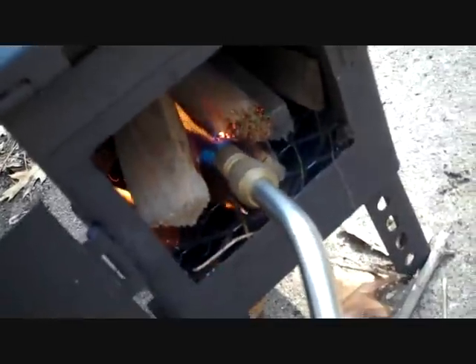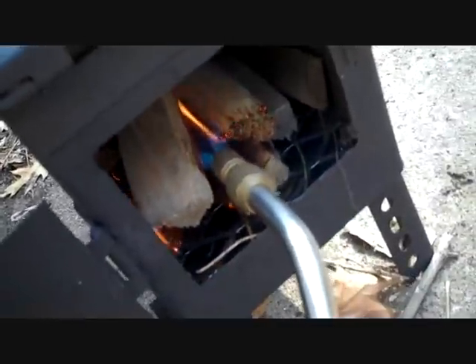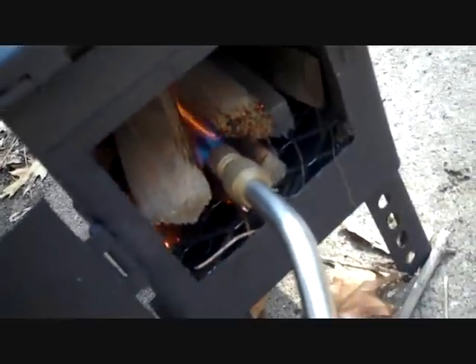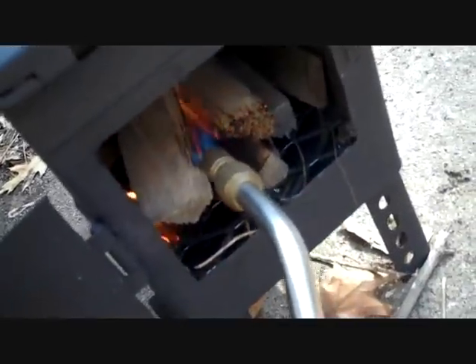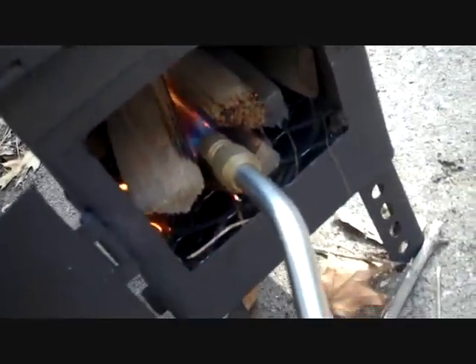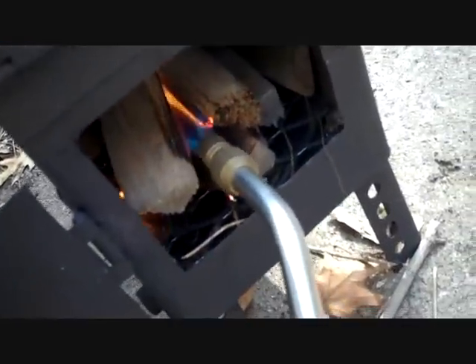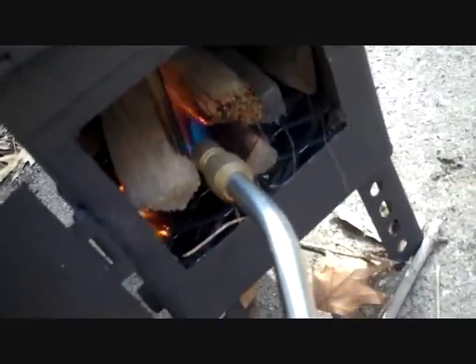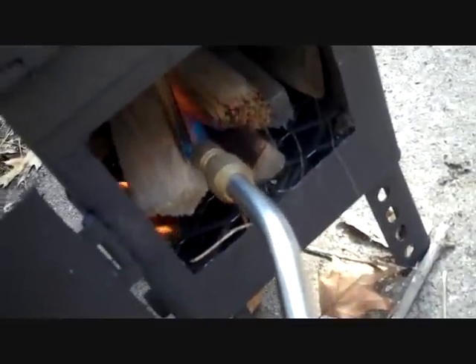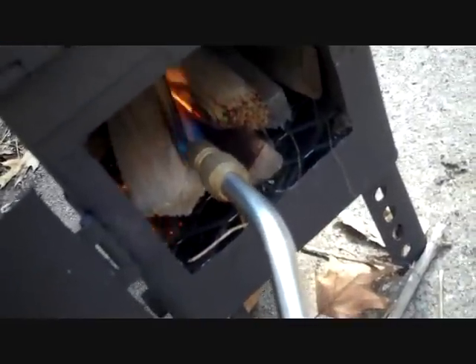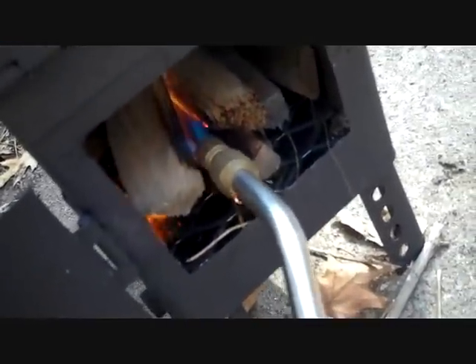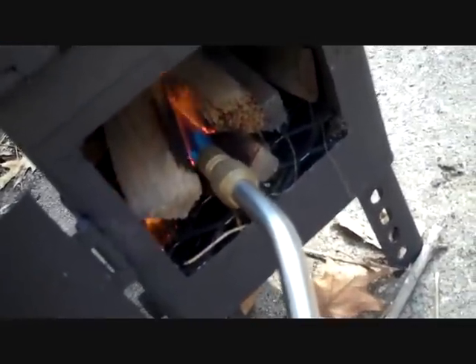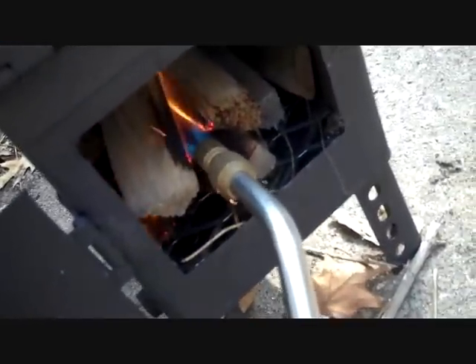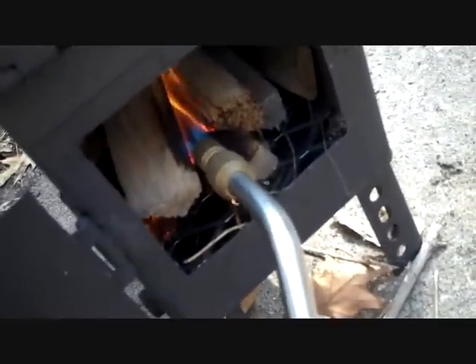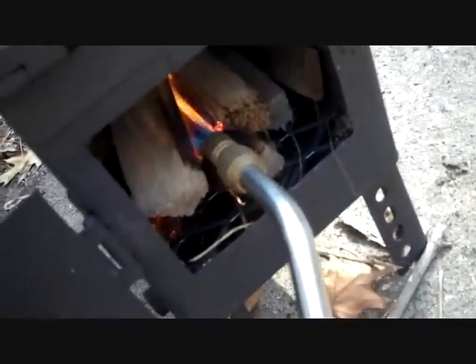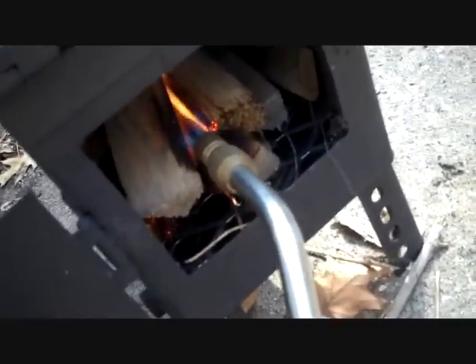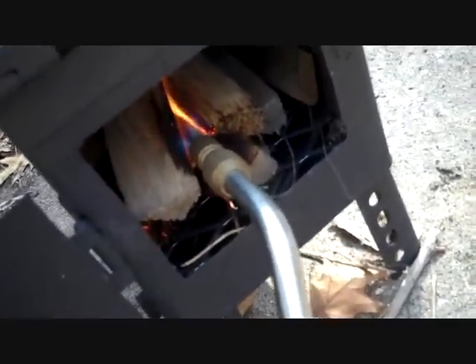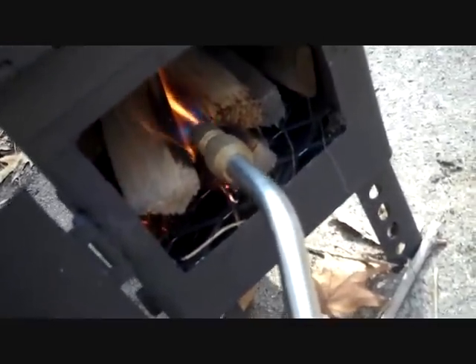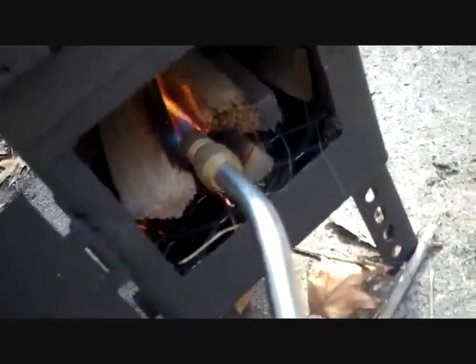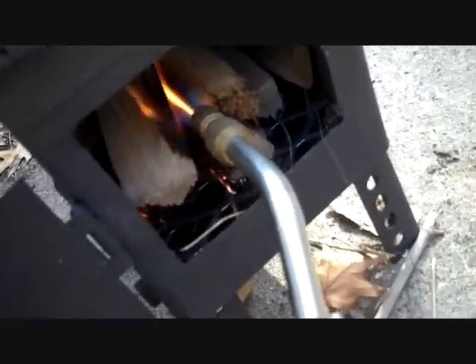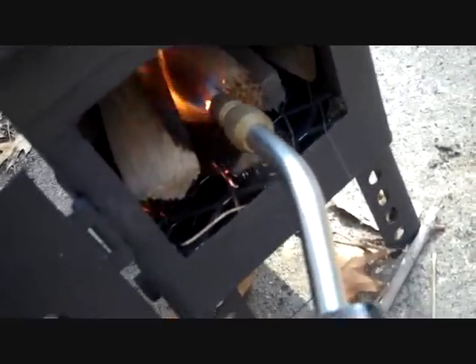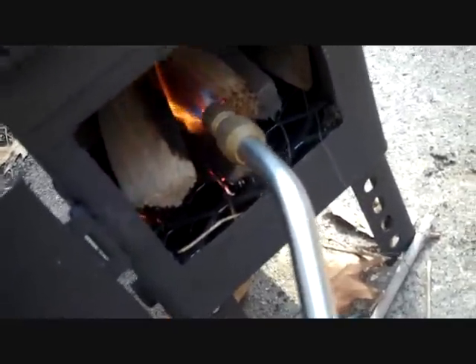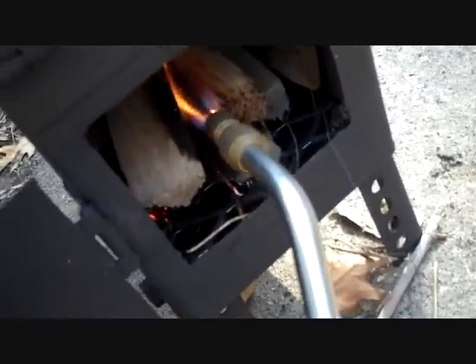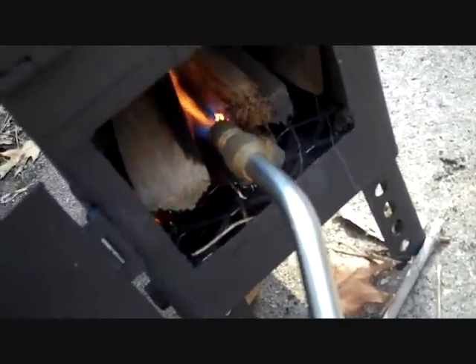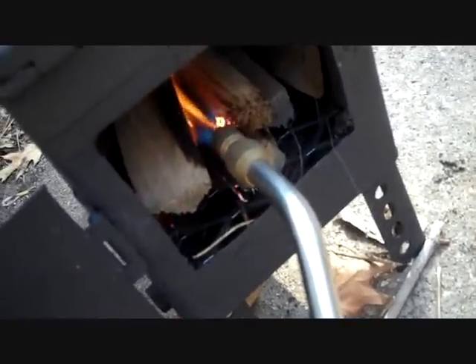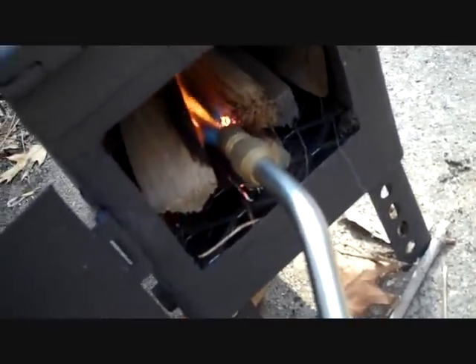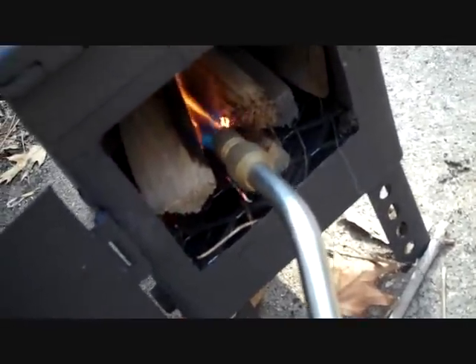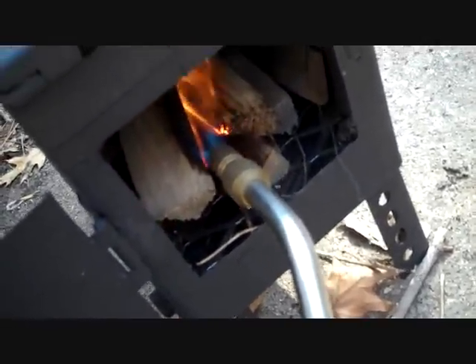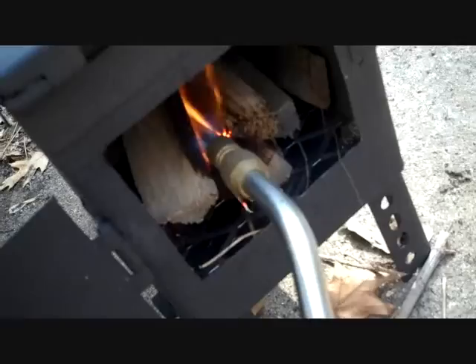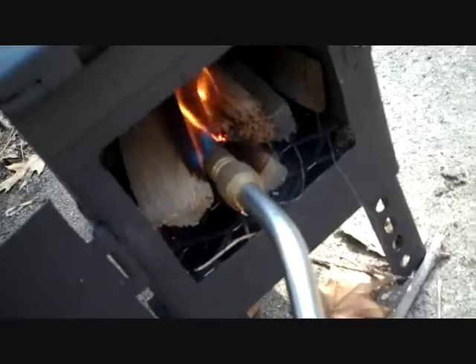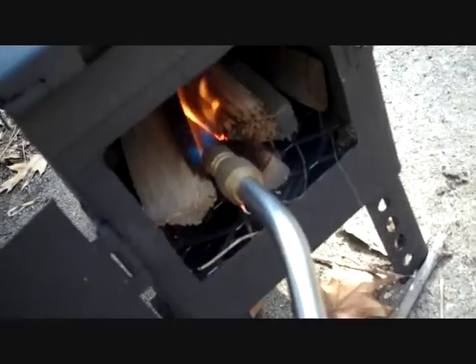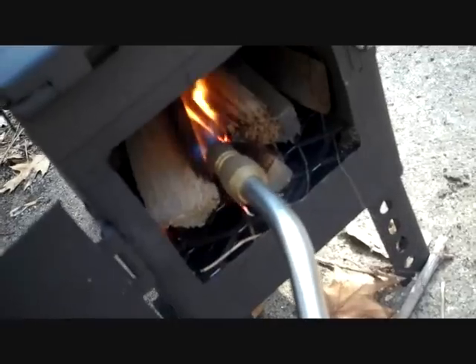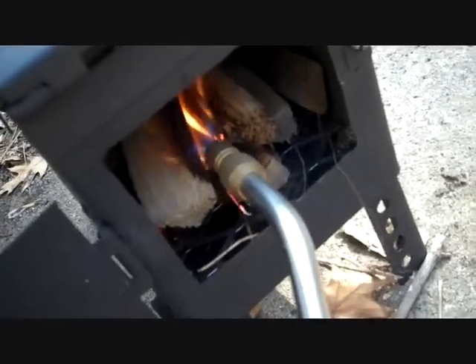I got my torch from tactical.com. I always carry this when I'm camping.